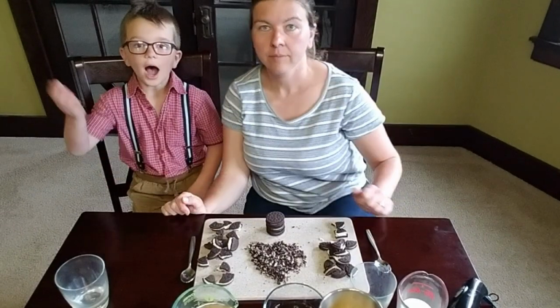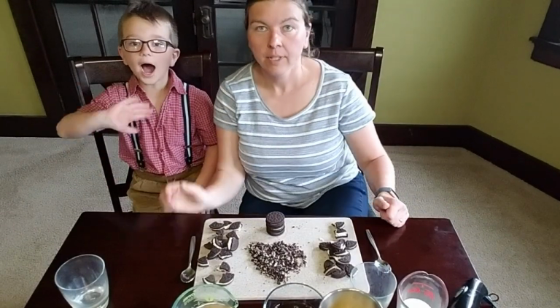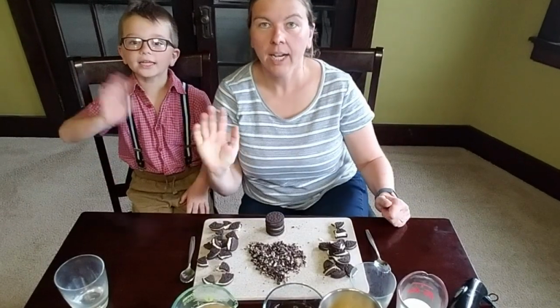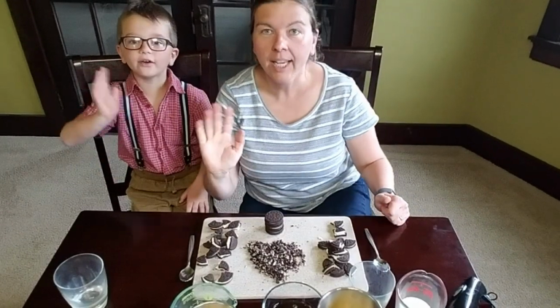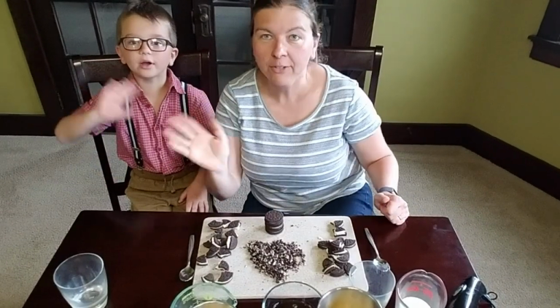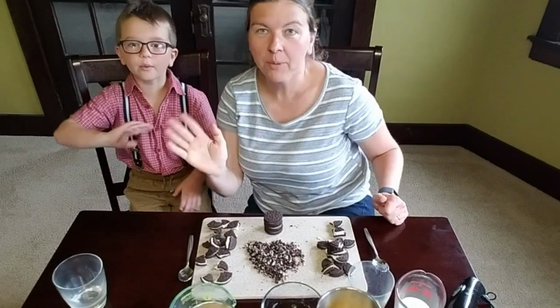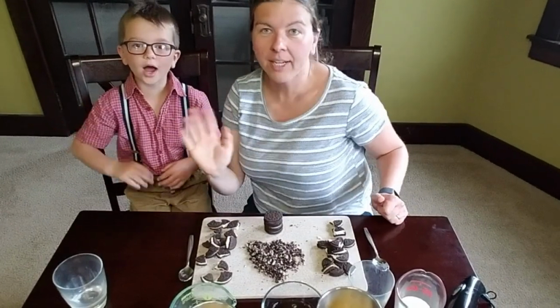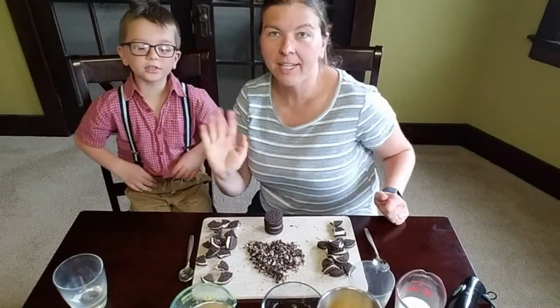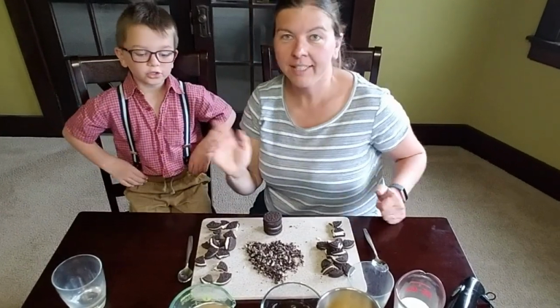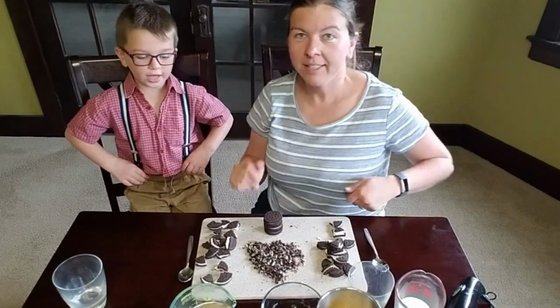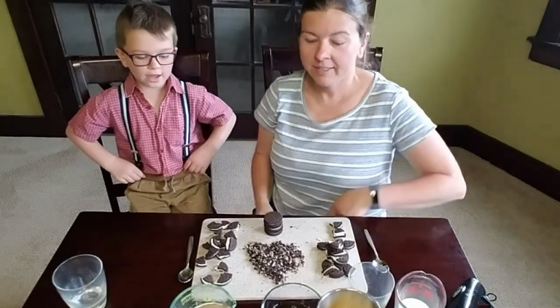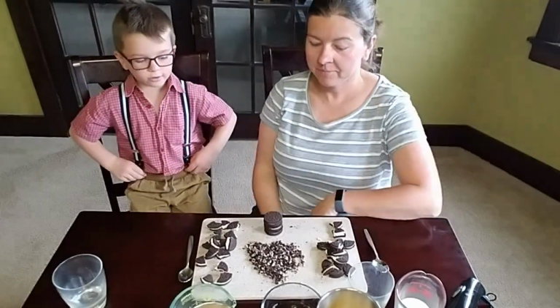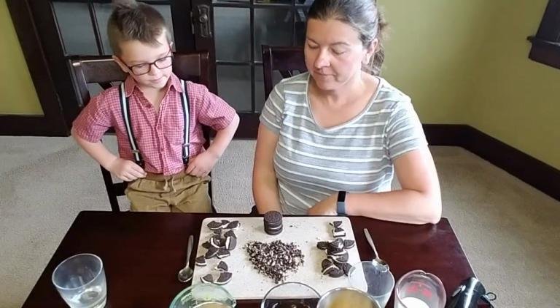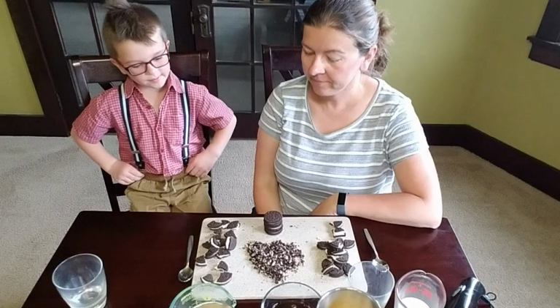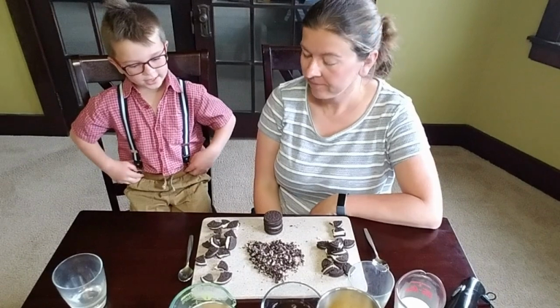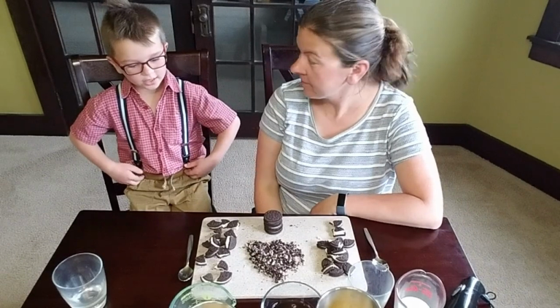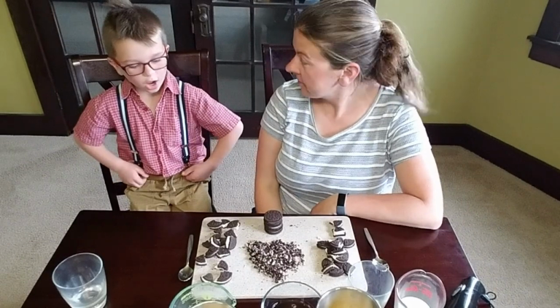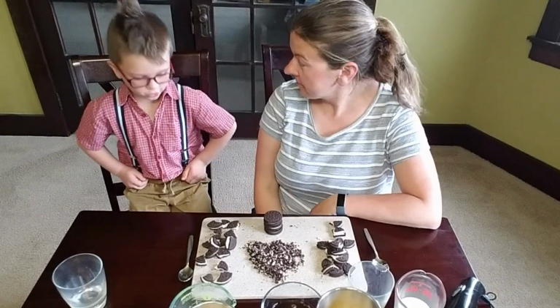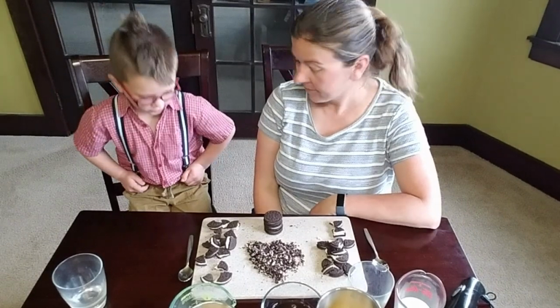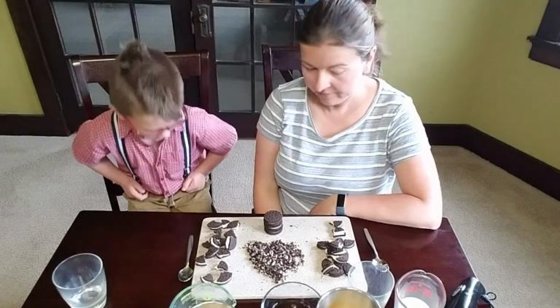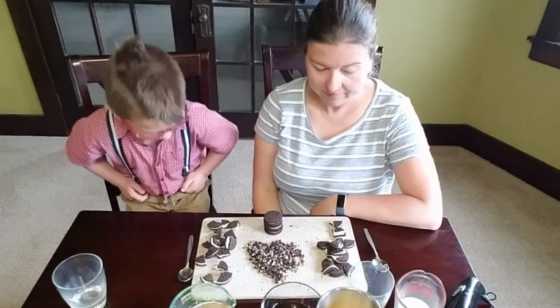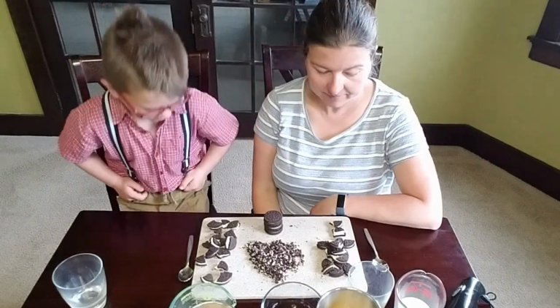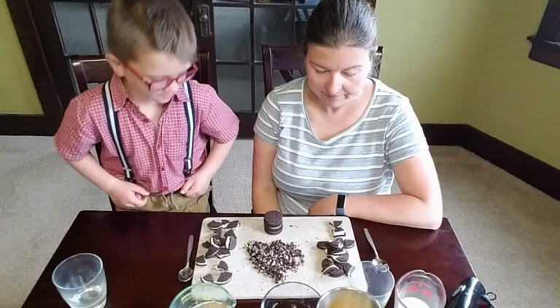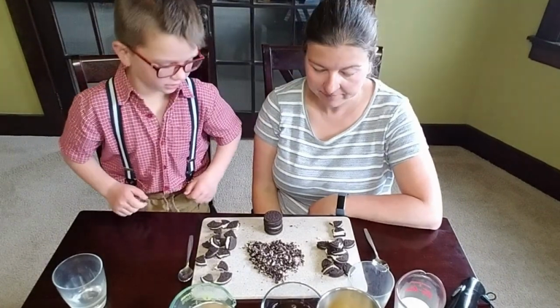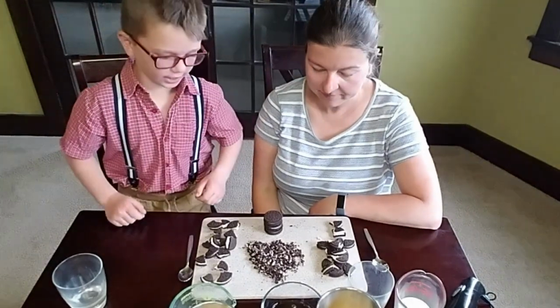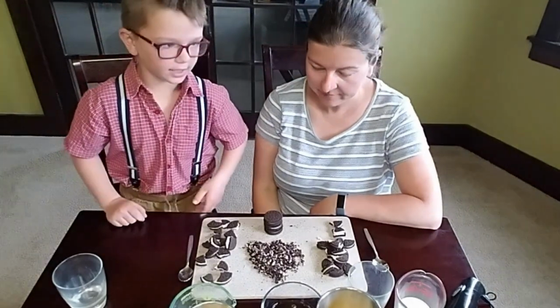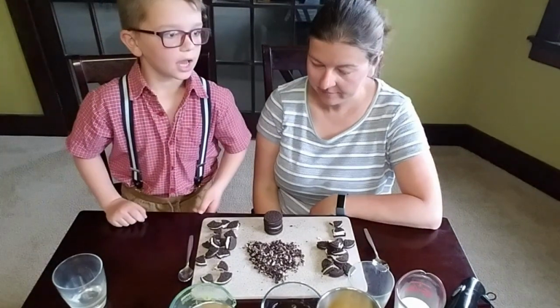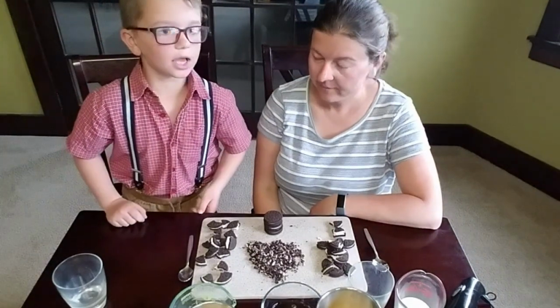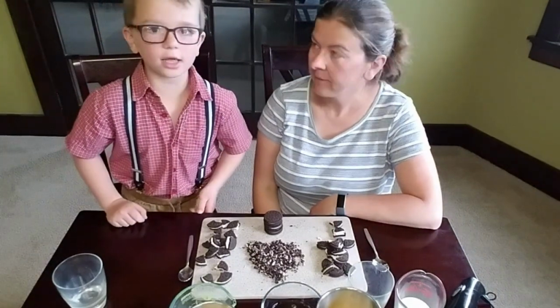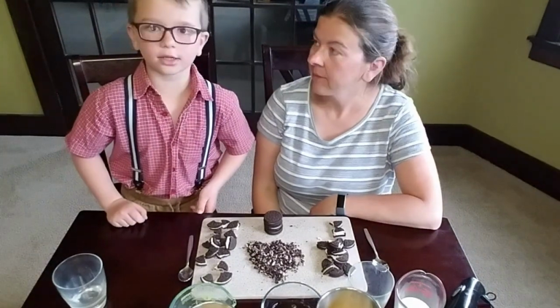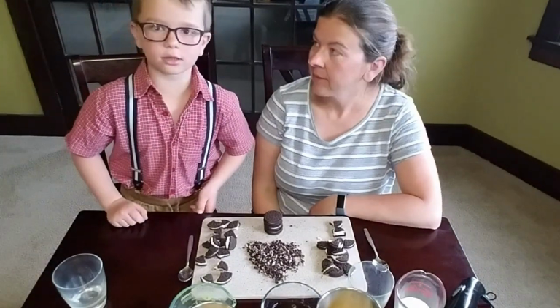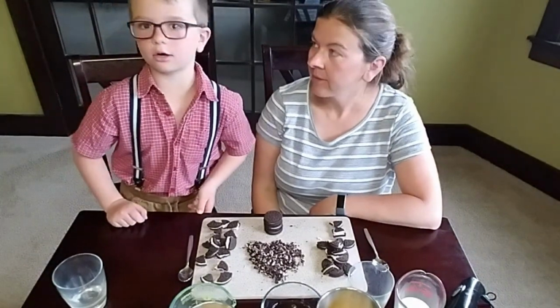Hi everyone! Today we're going to be making a cookies and cream milkshake — let's get started.